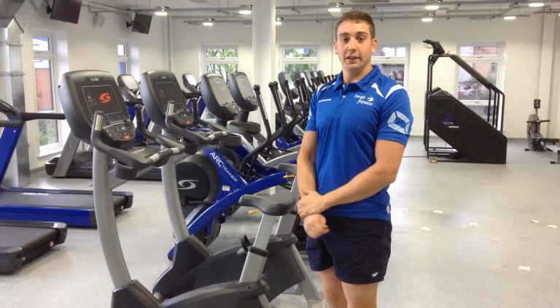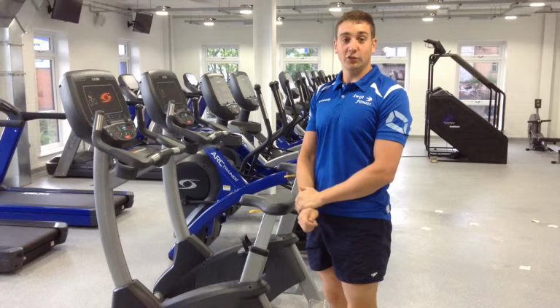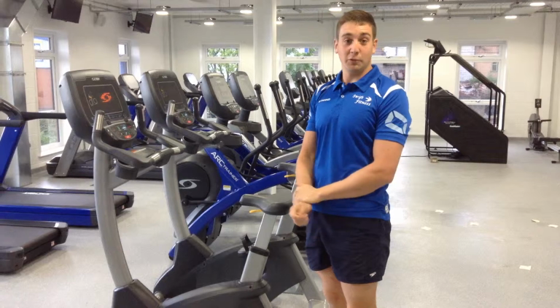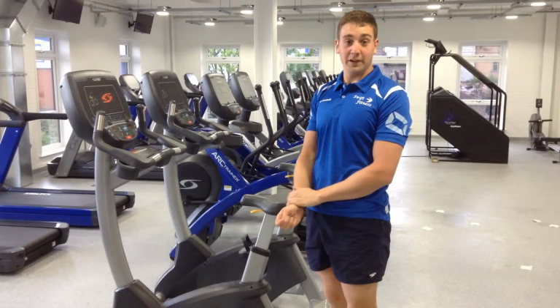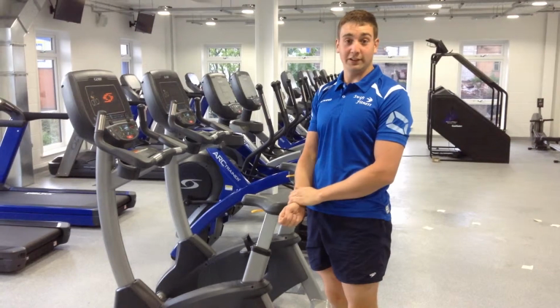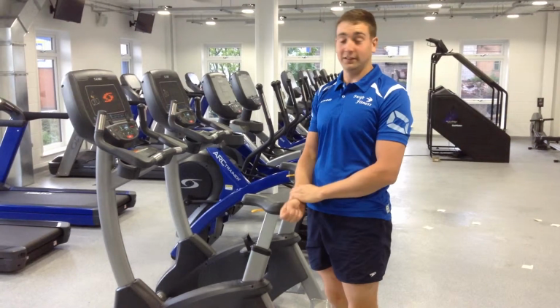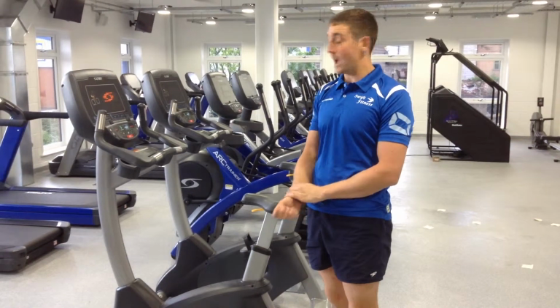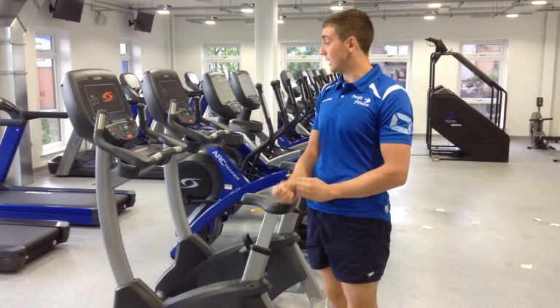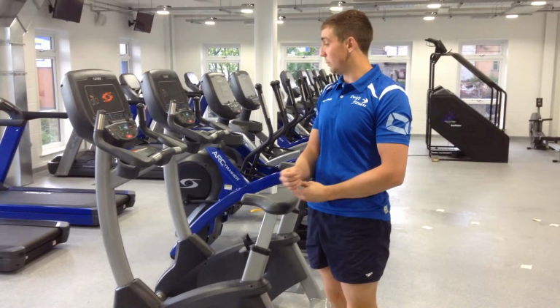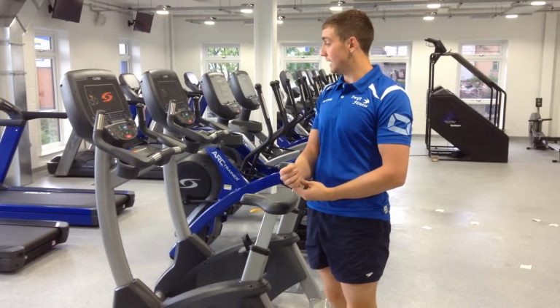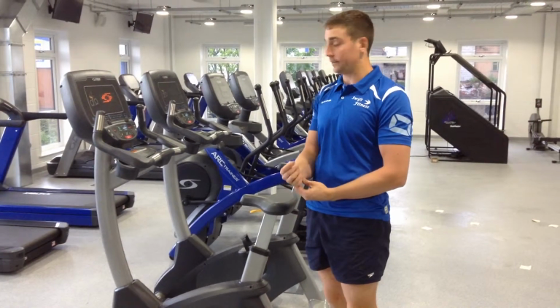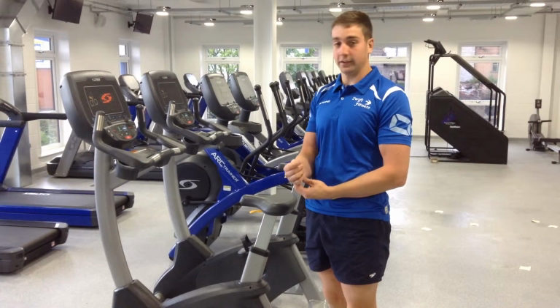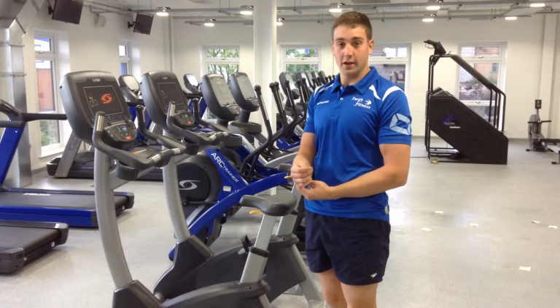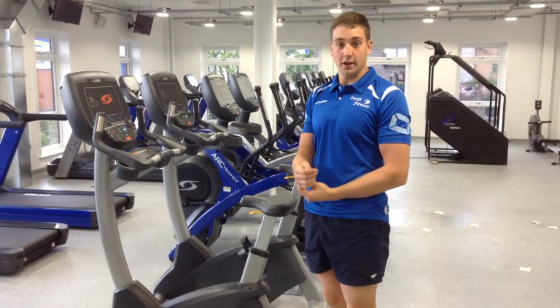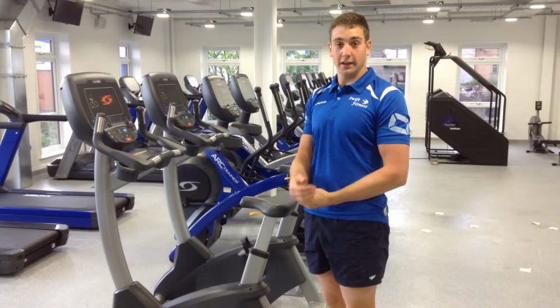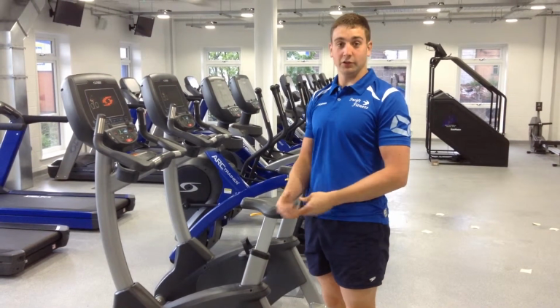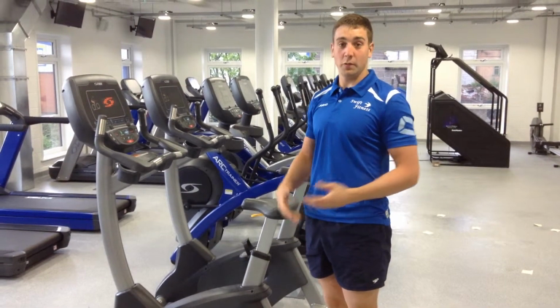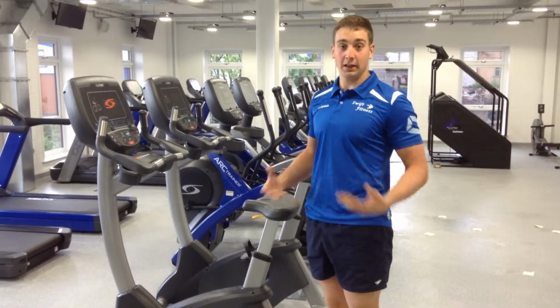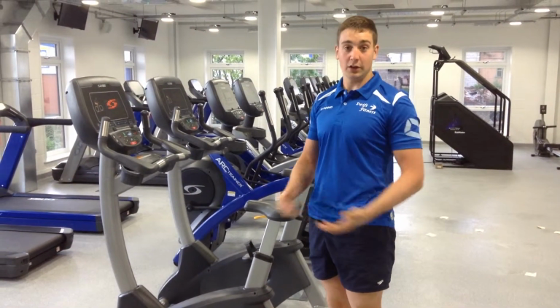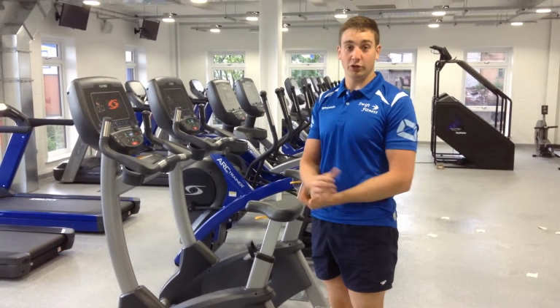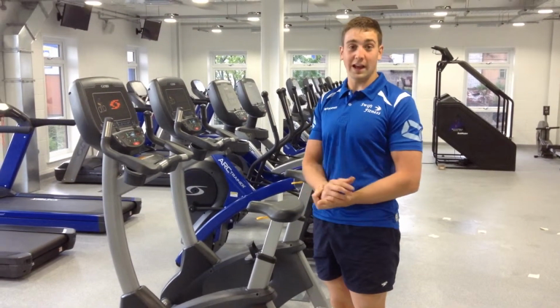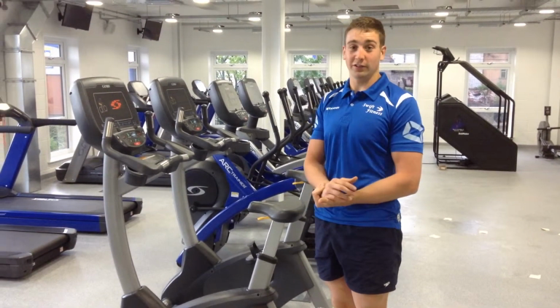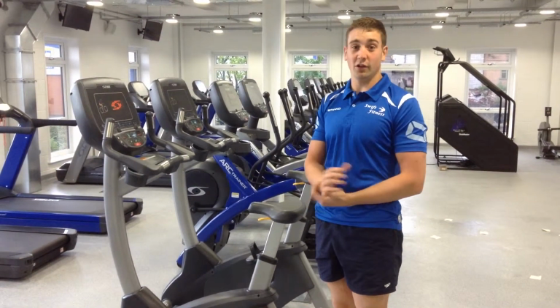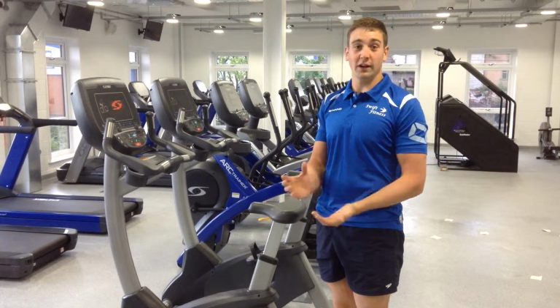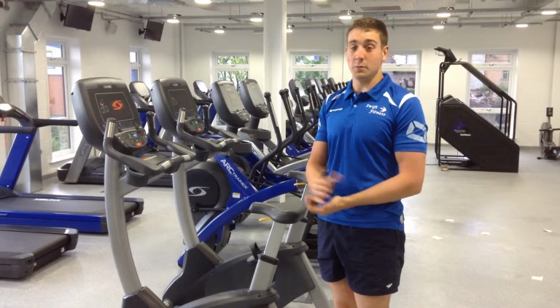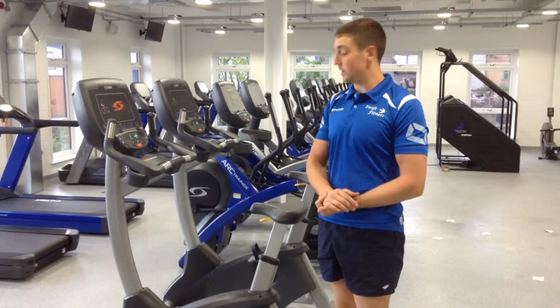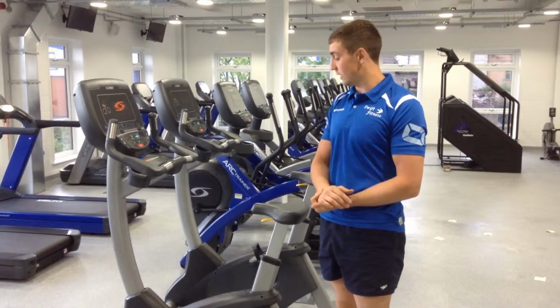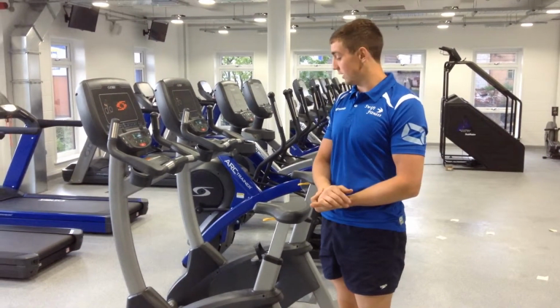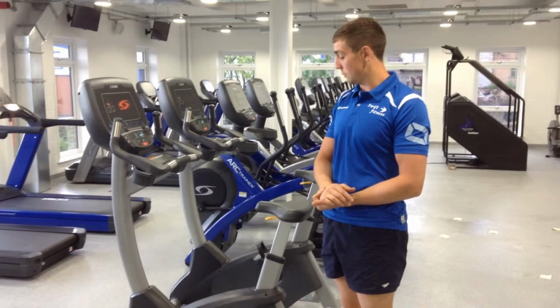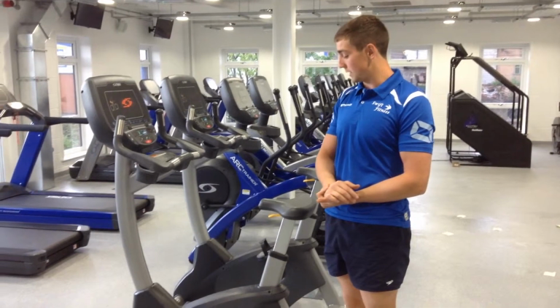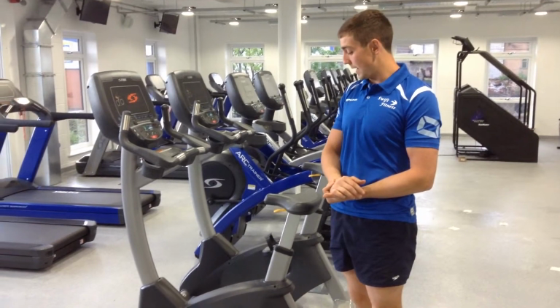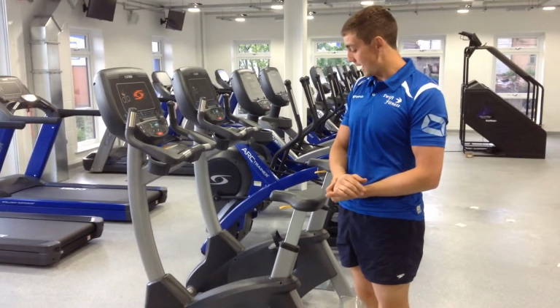These are Swift Fitness' Cybex Bikes. These will mainly use your legs, not really many other body parts.